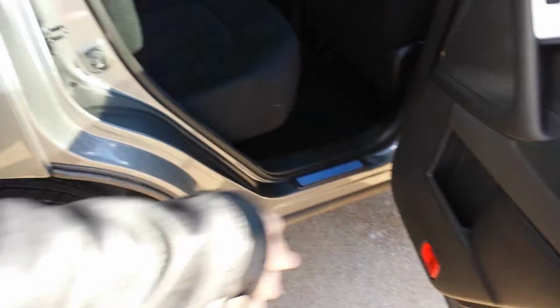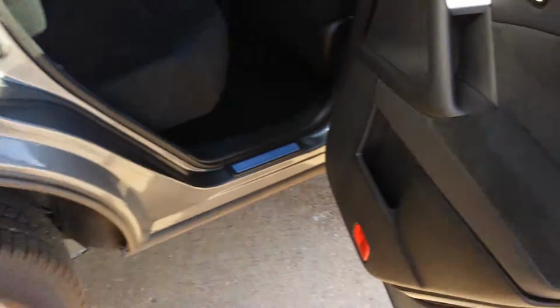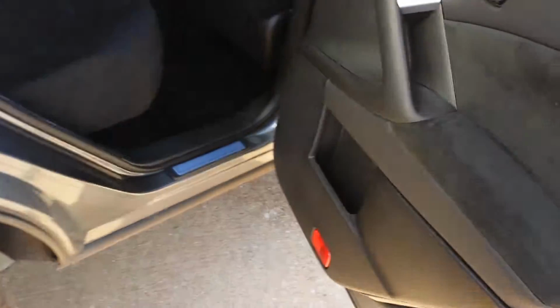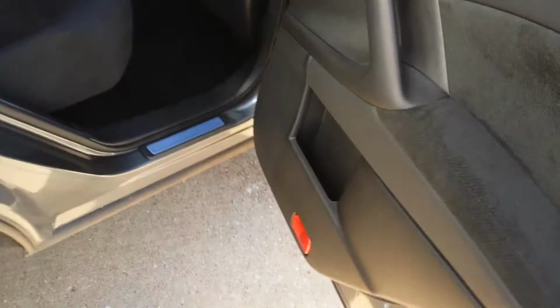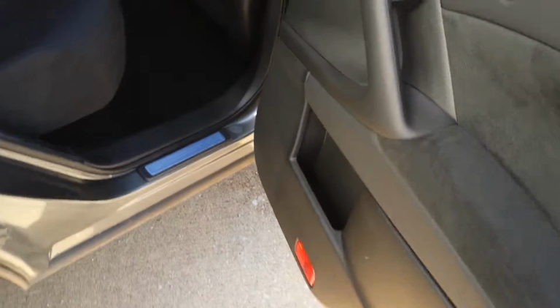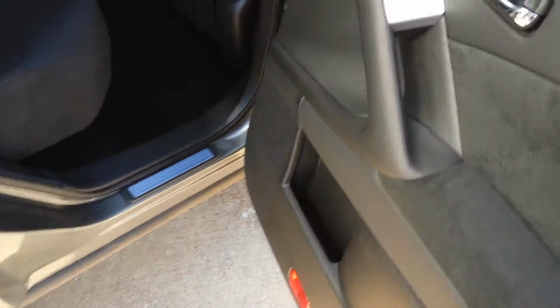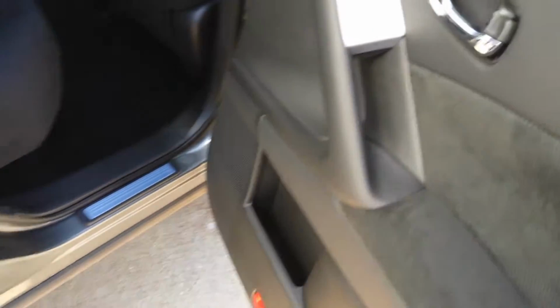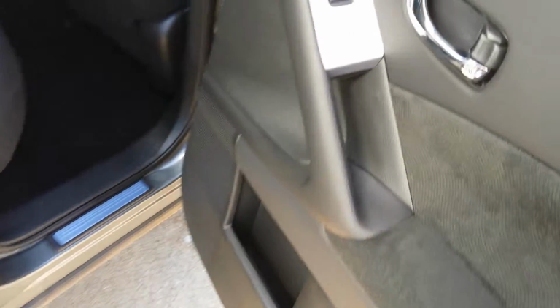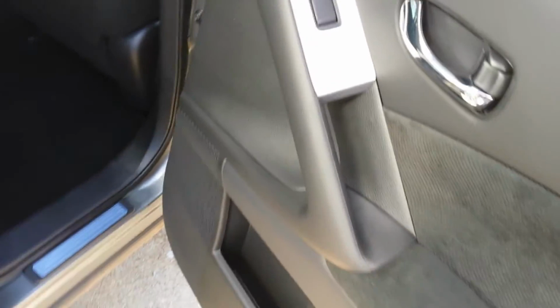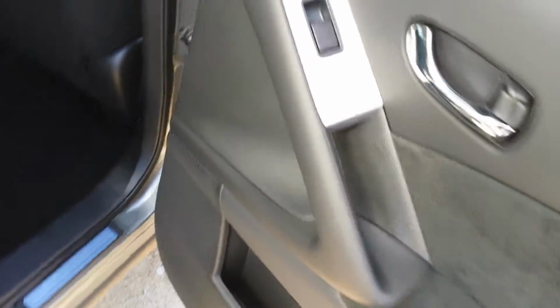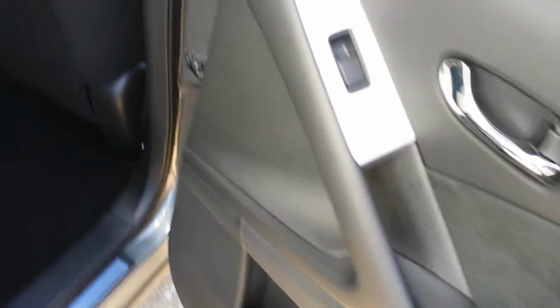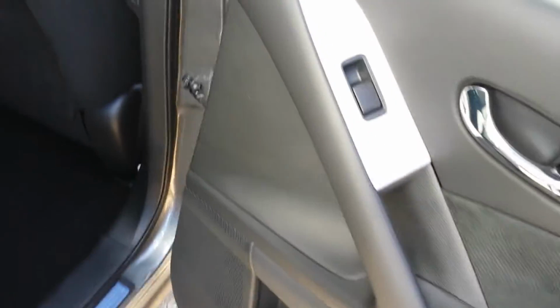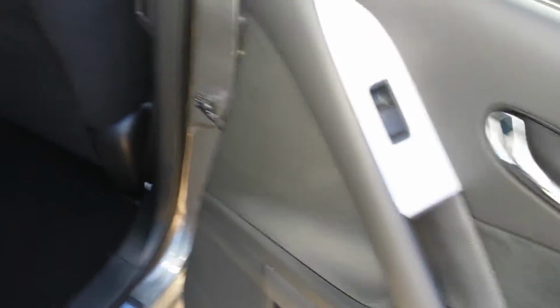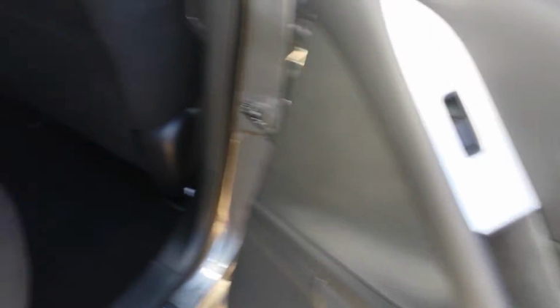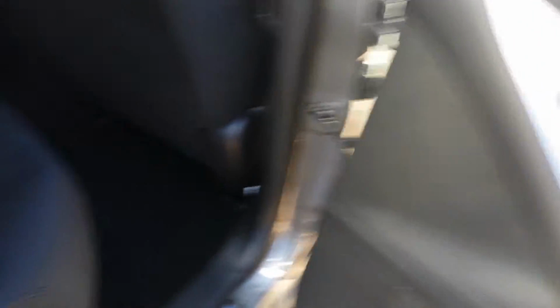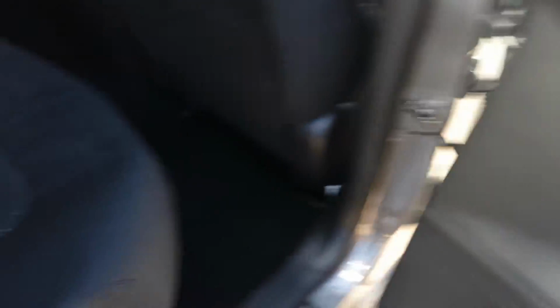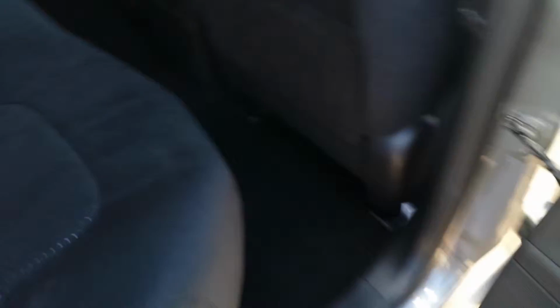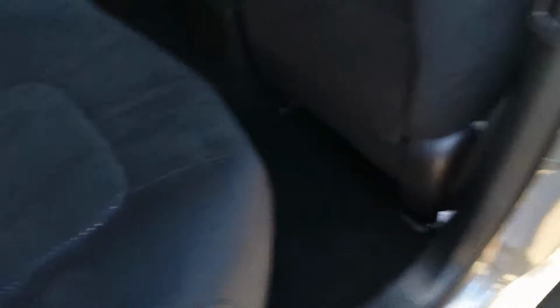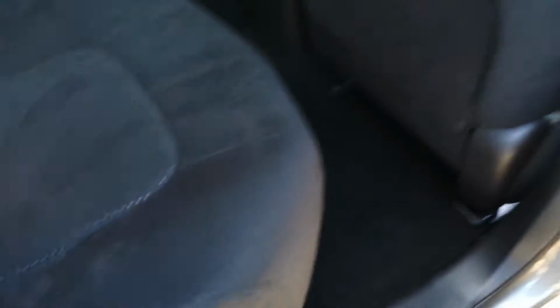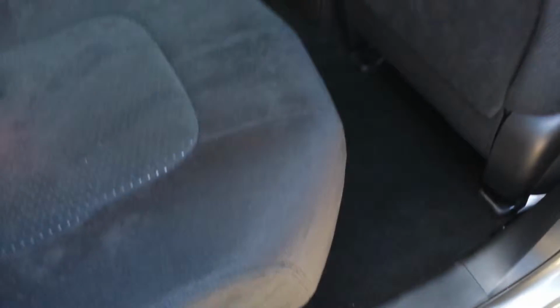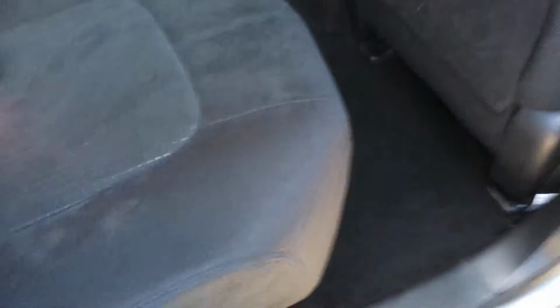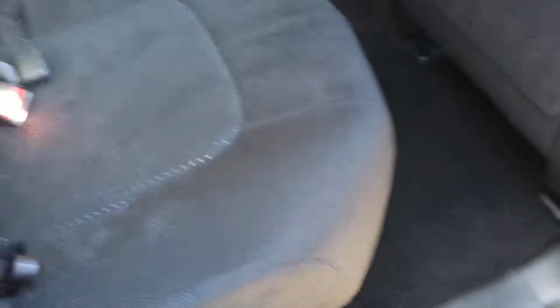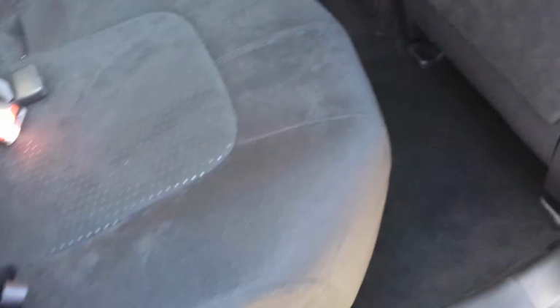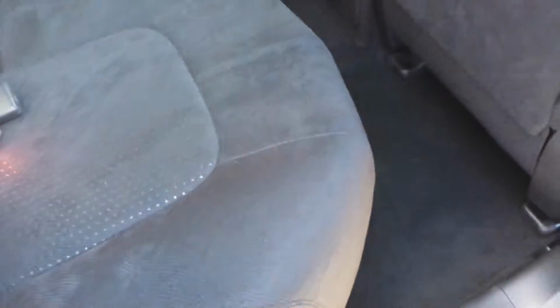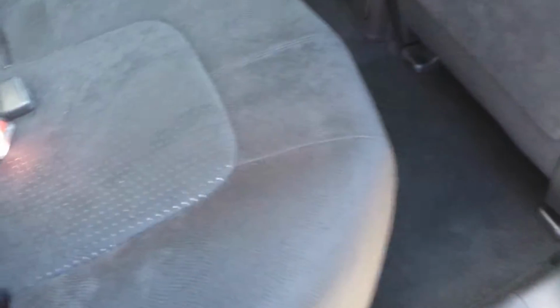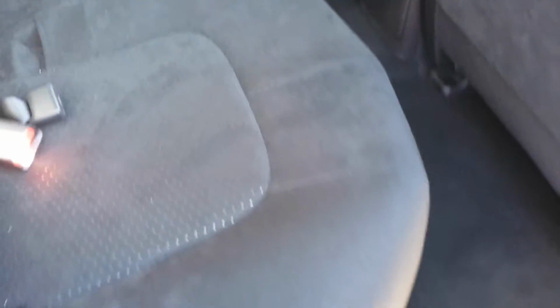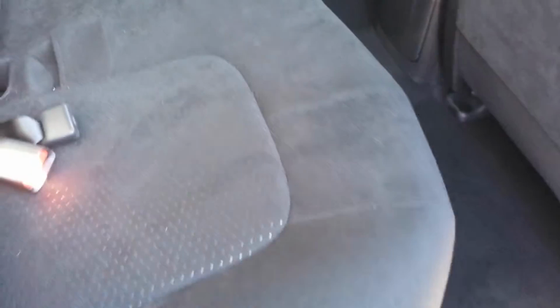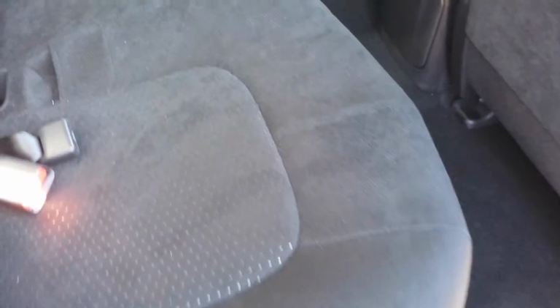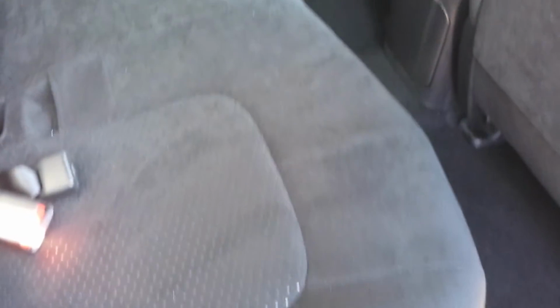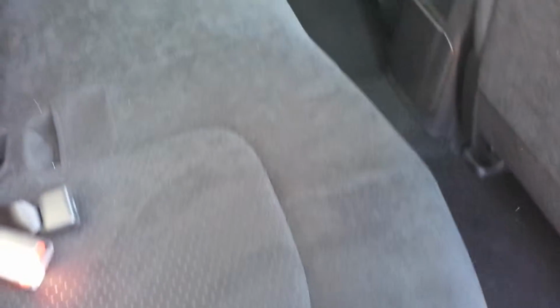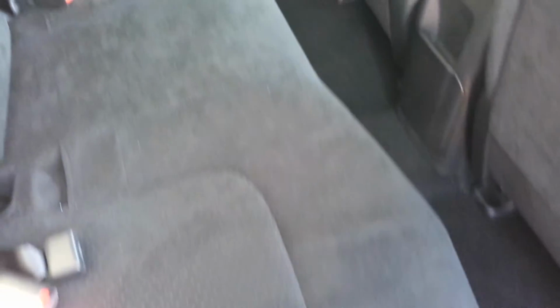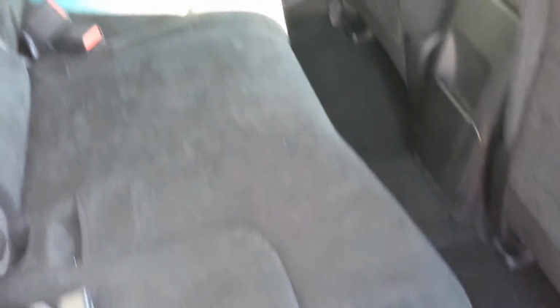You have fantastic leg room in the back. You also have your own vents in the back for rear passengers.